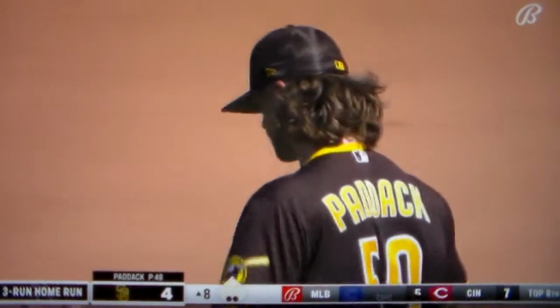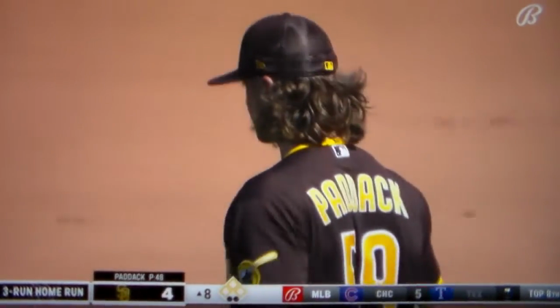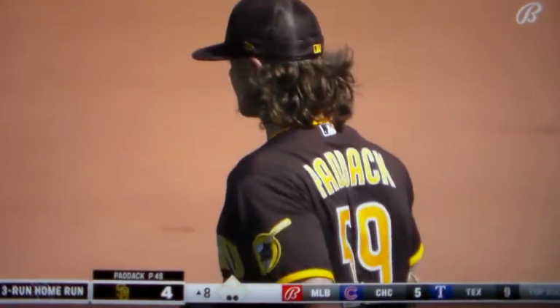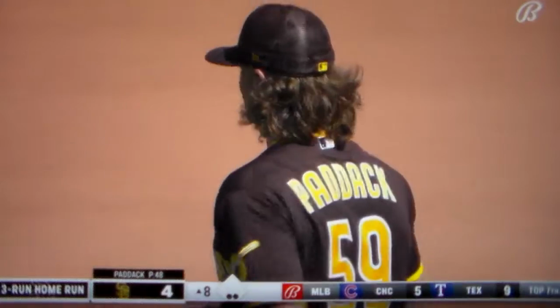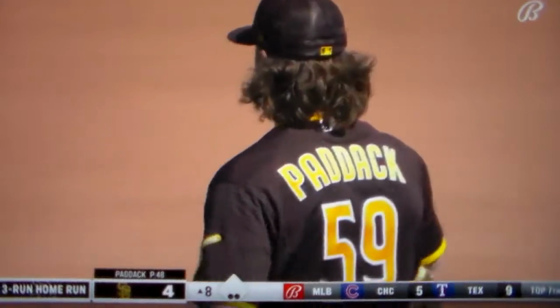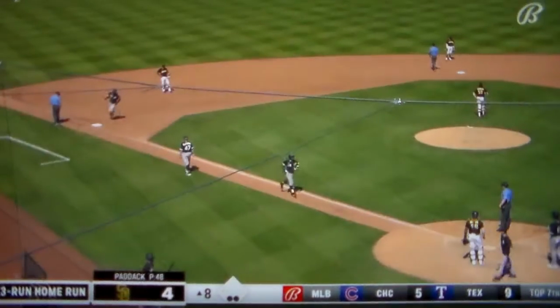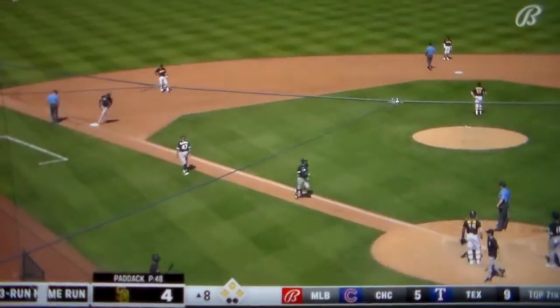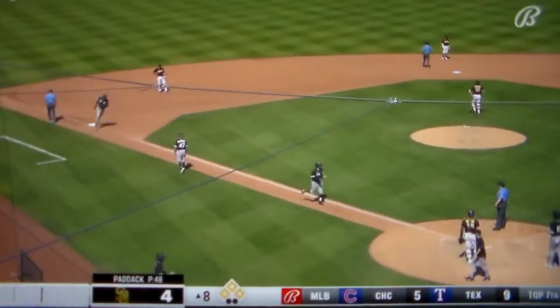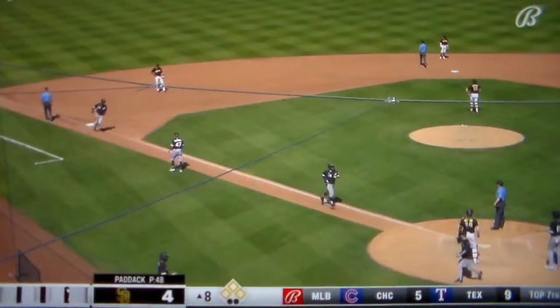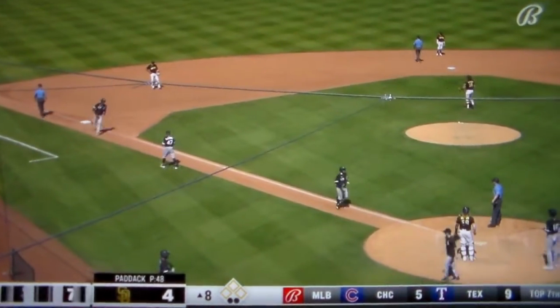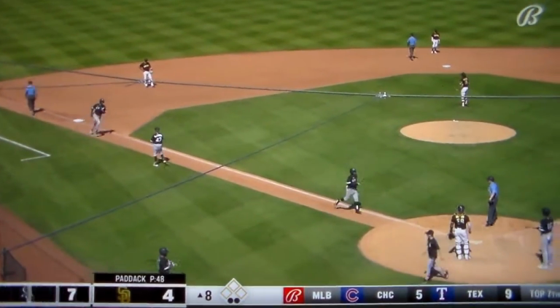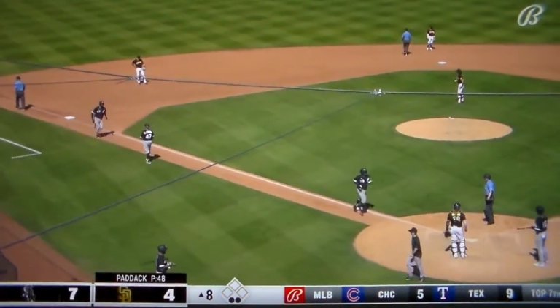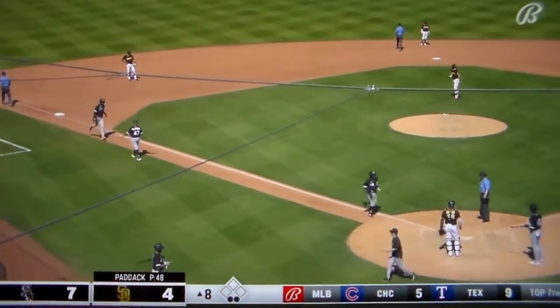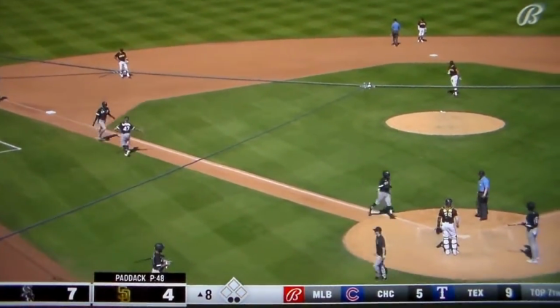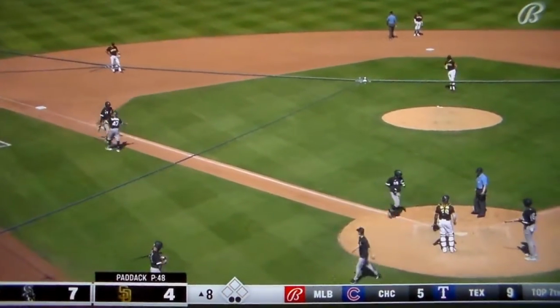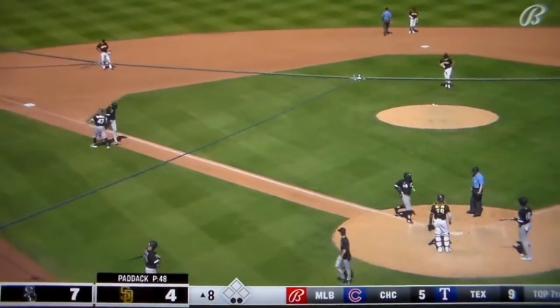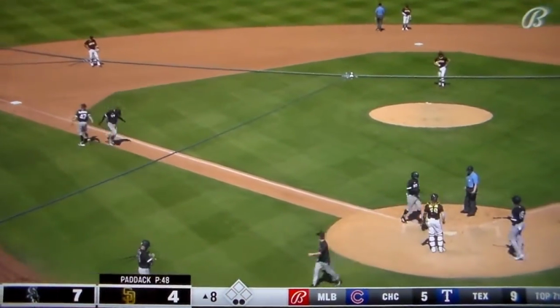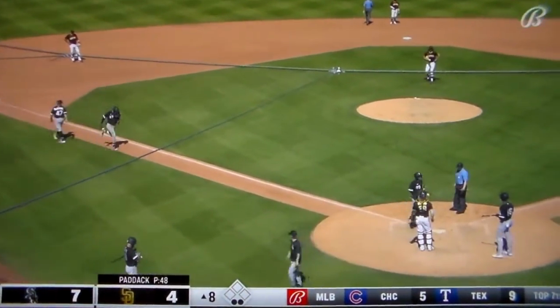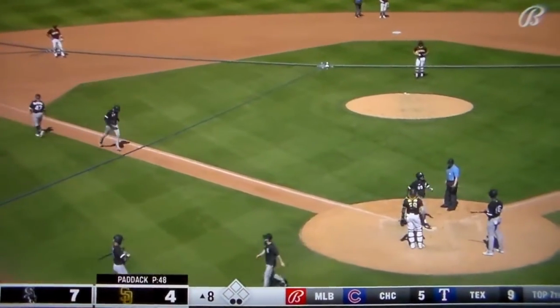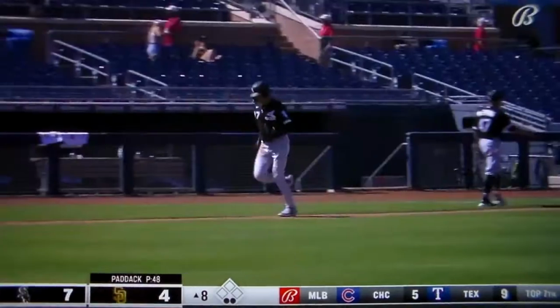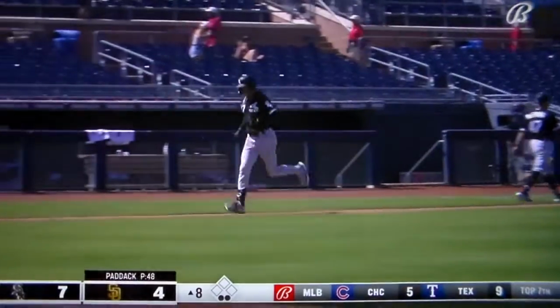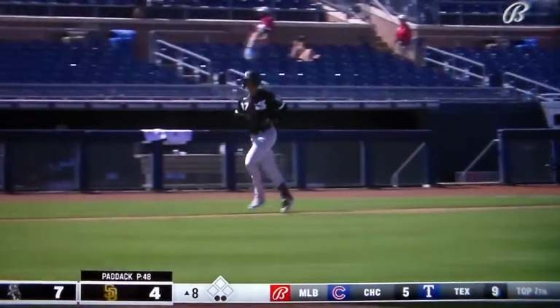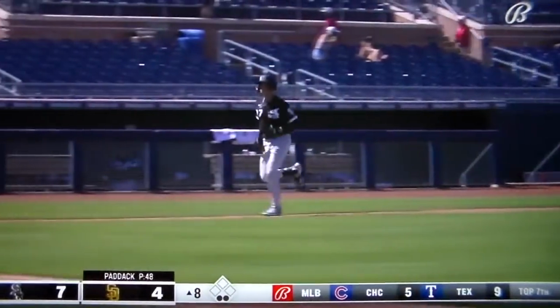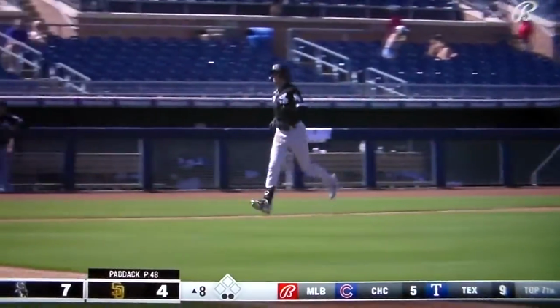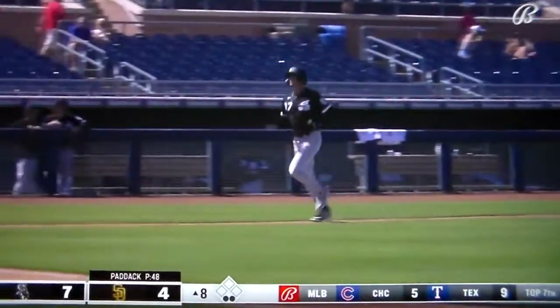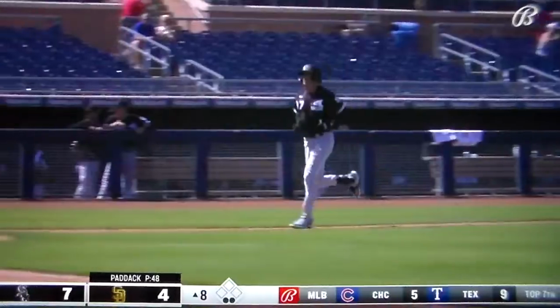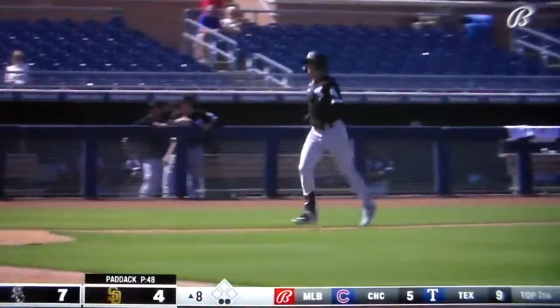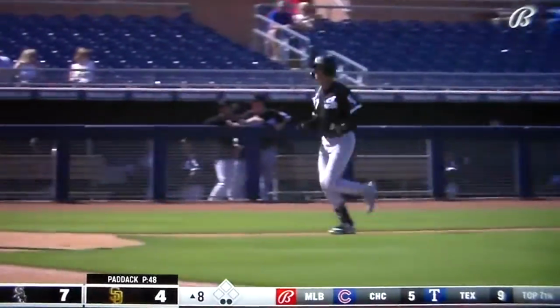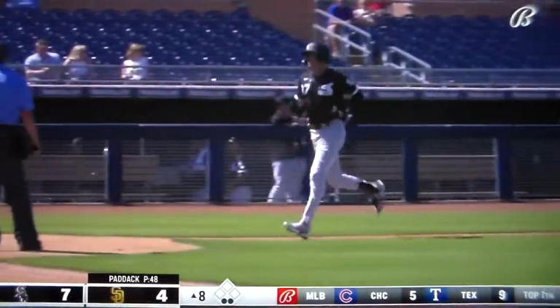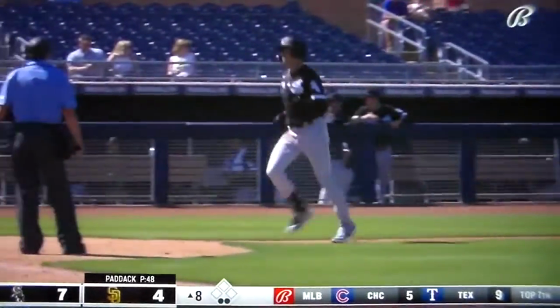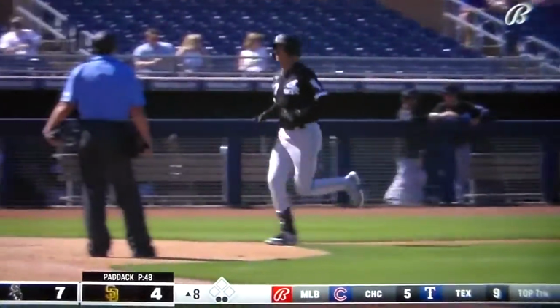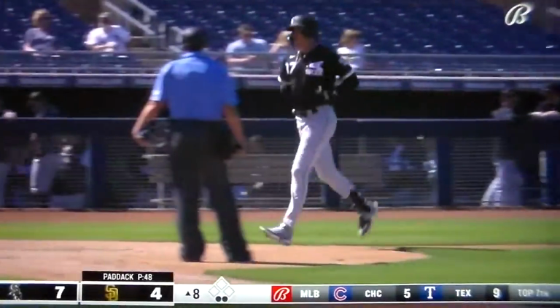And the White Sox jump on top seven to four. So two quick strikeouts for Paddock, then single, single, home run.